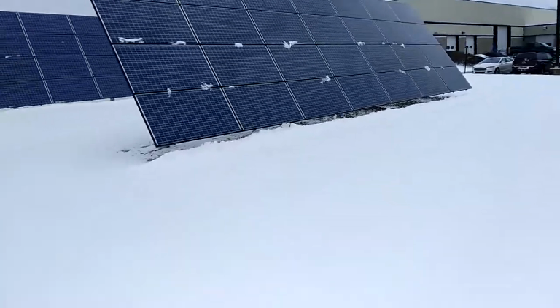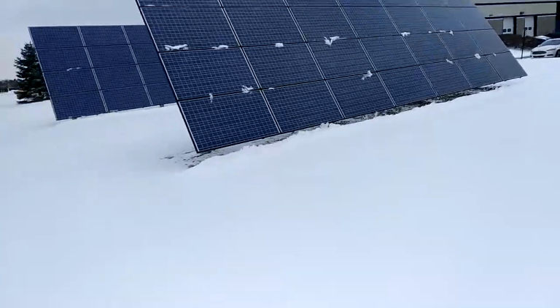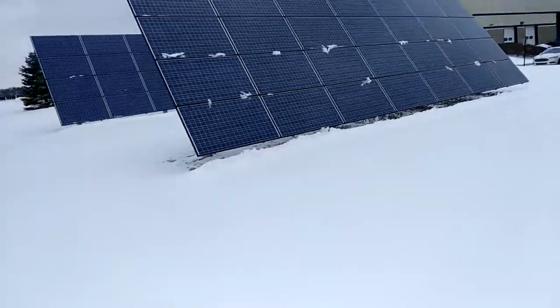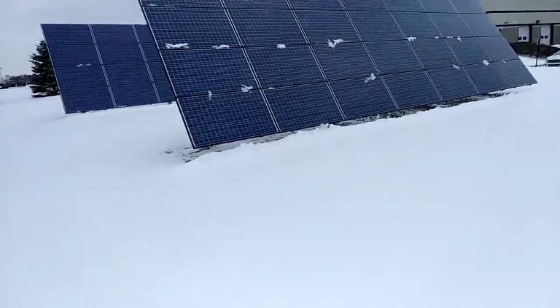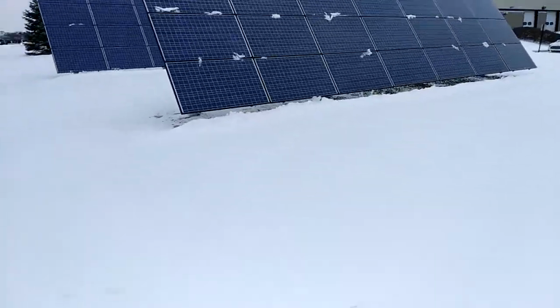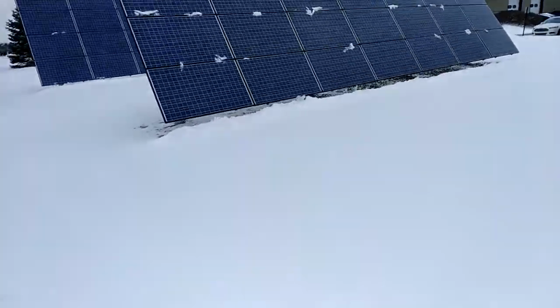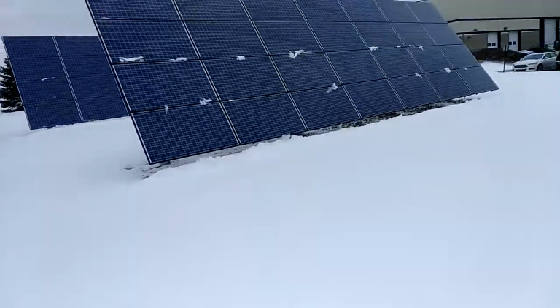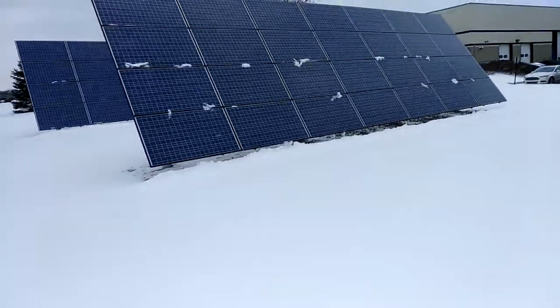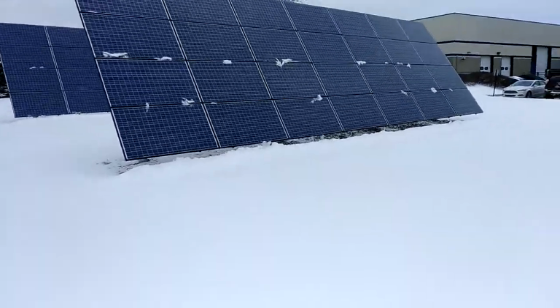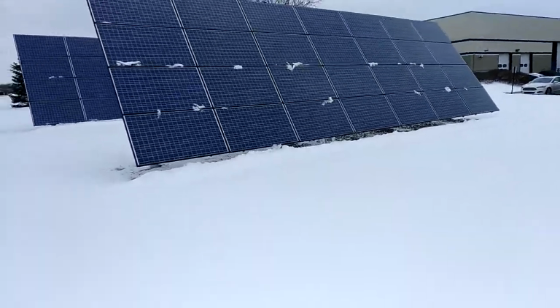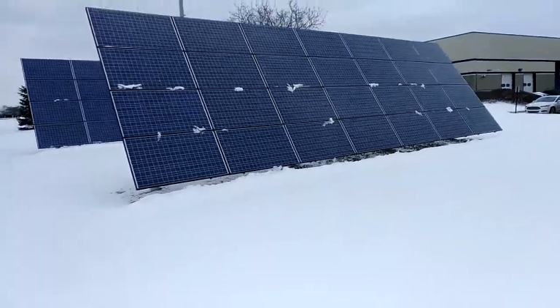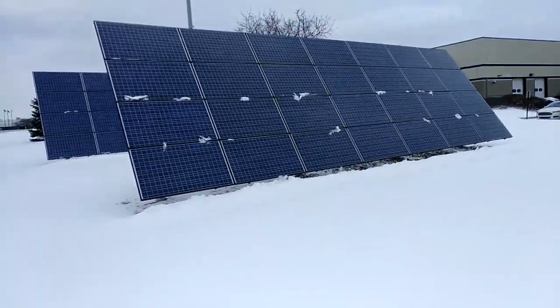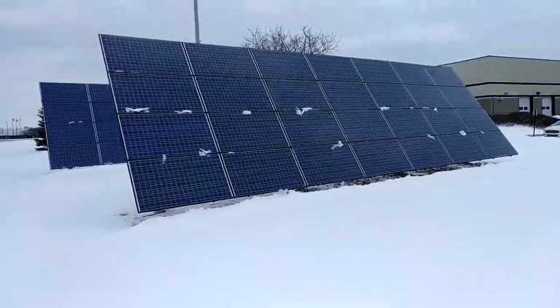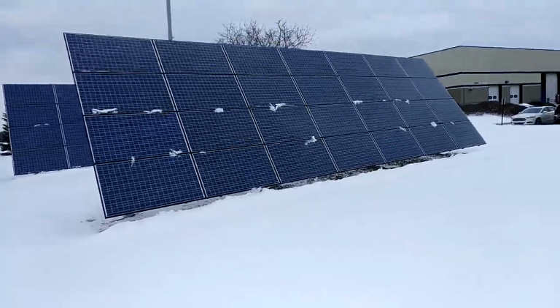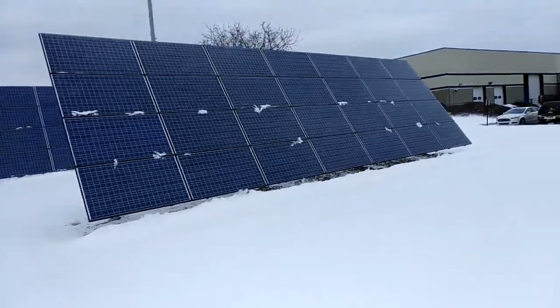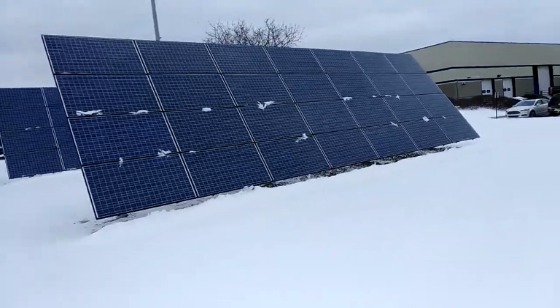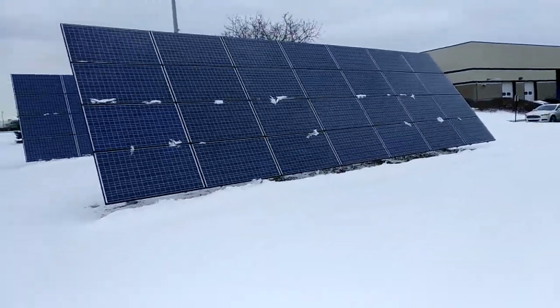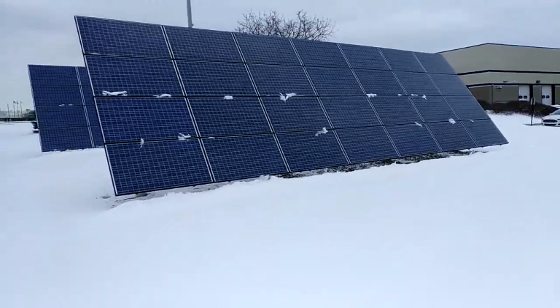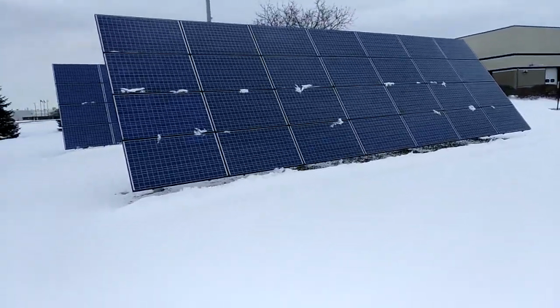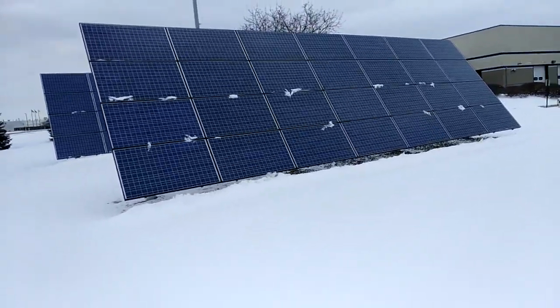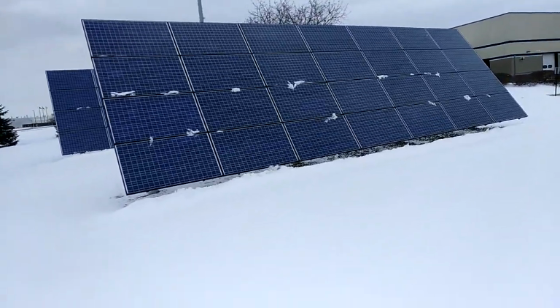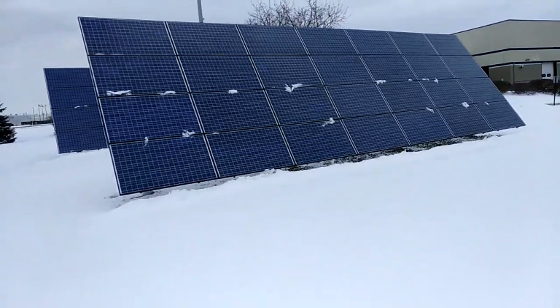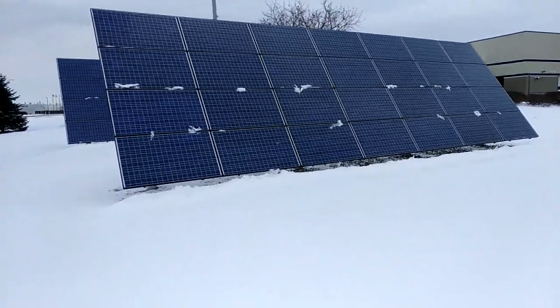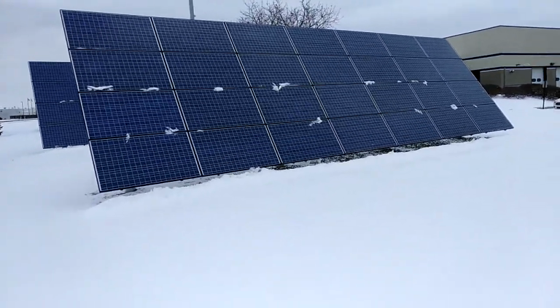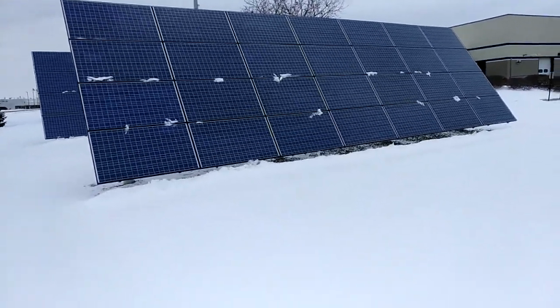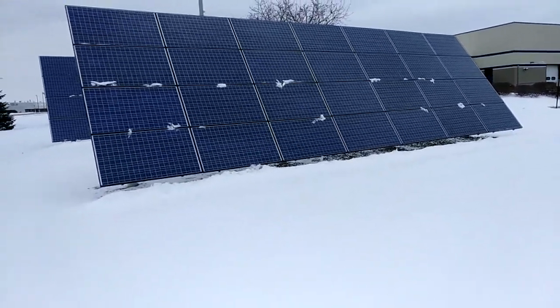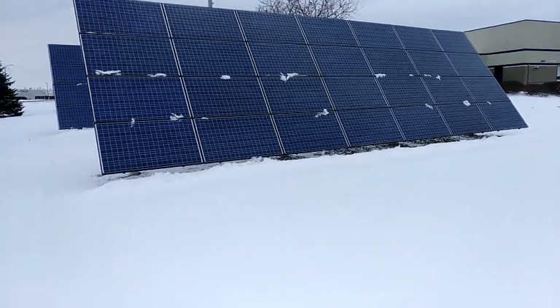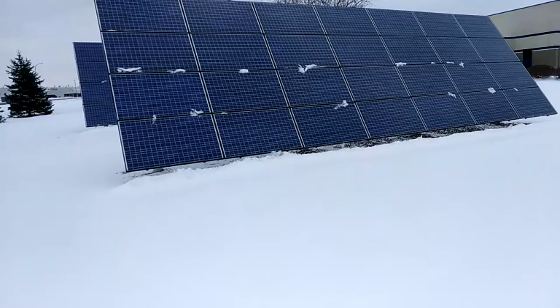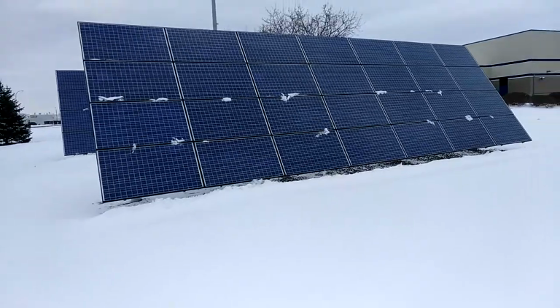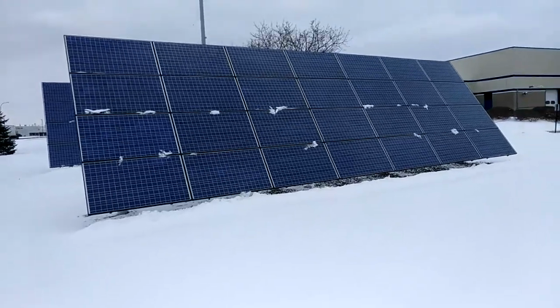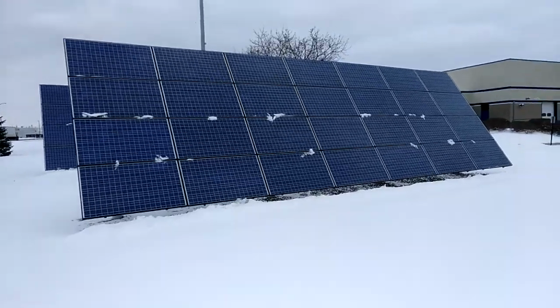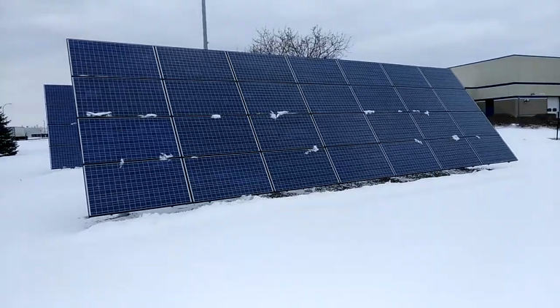If I can get a solar array just like that for my place, it's time to move.